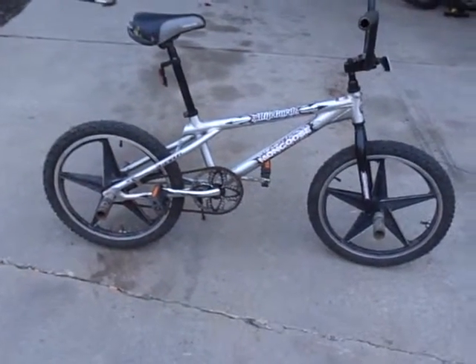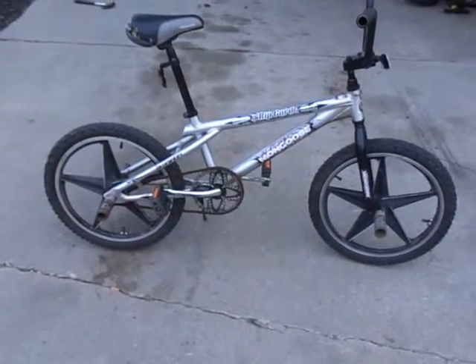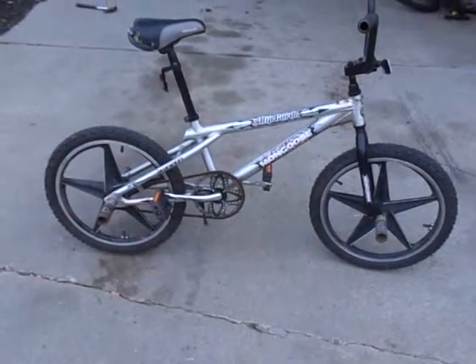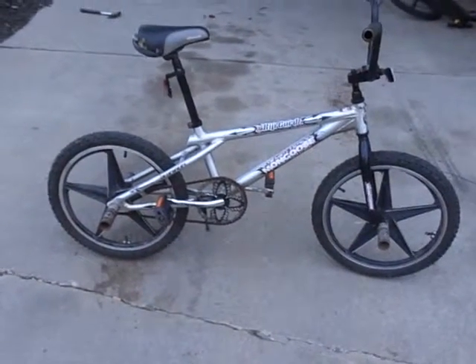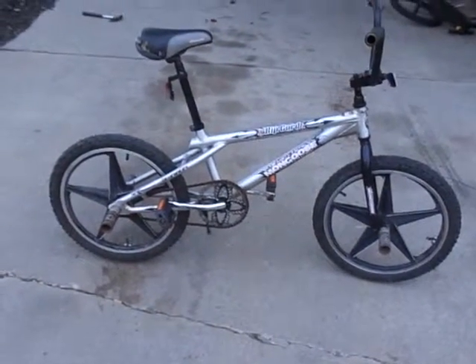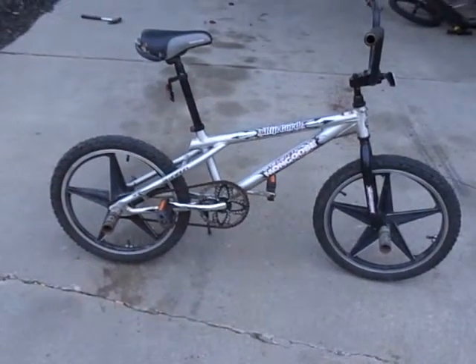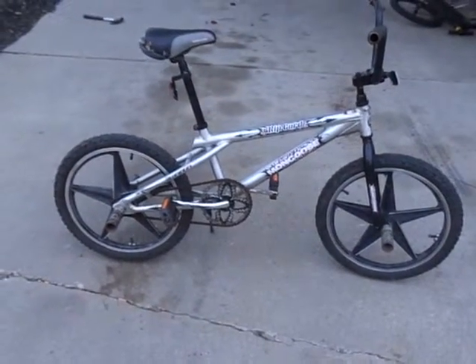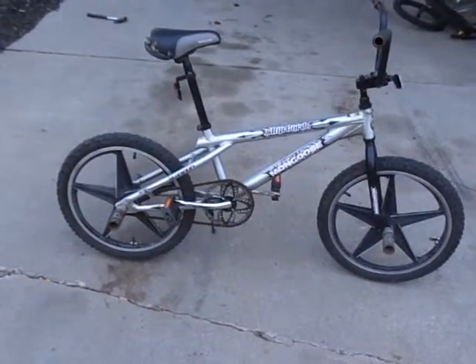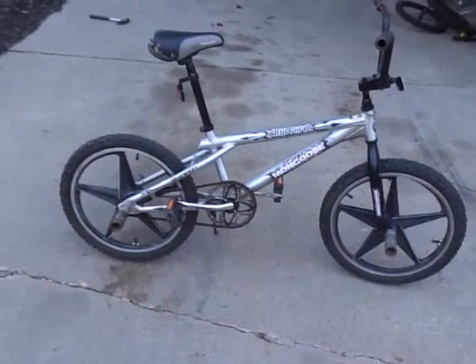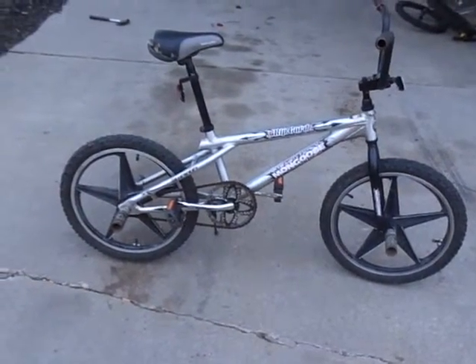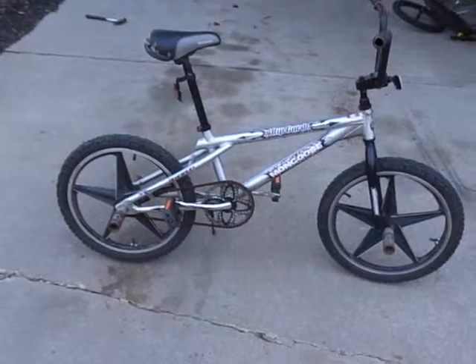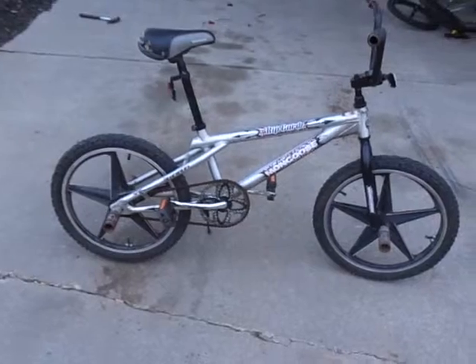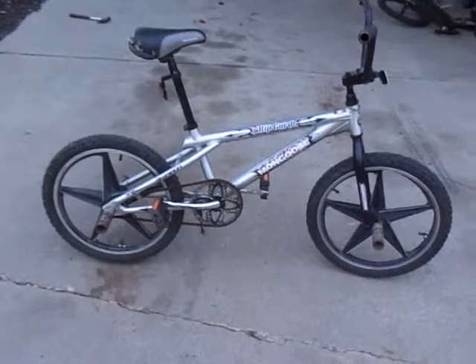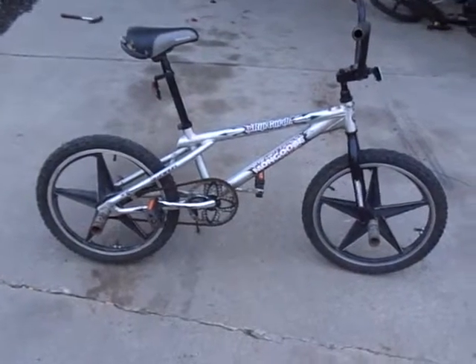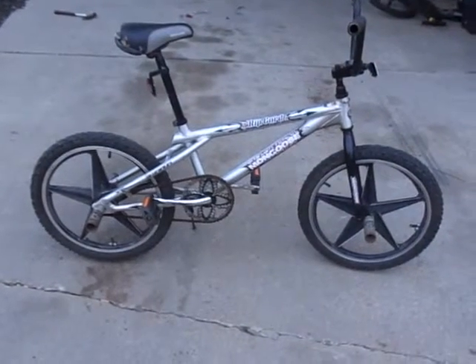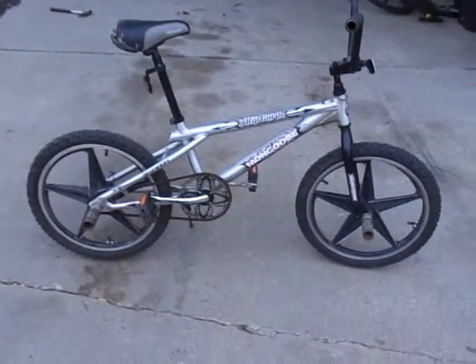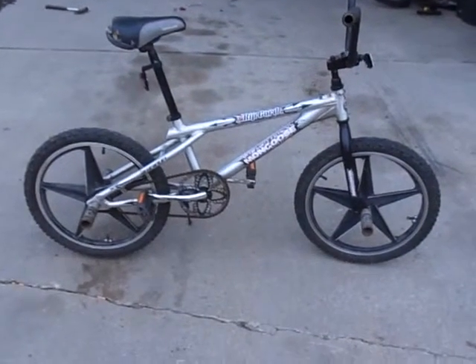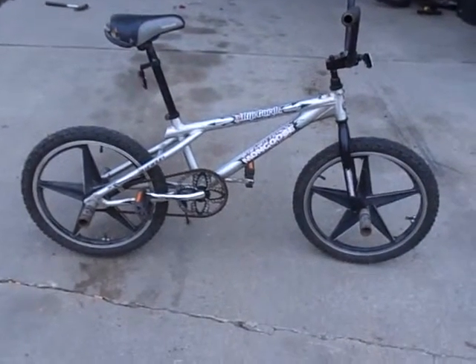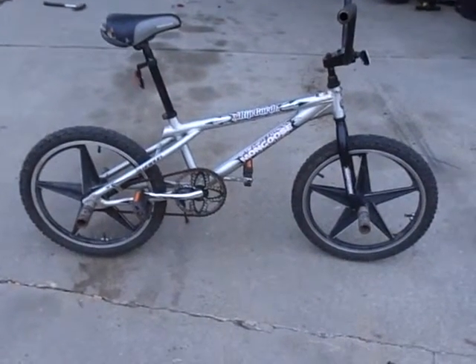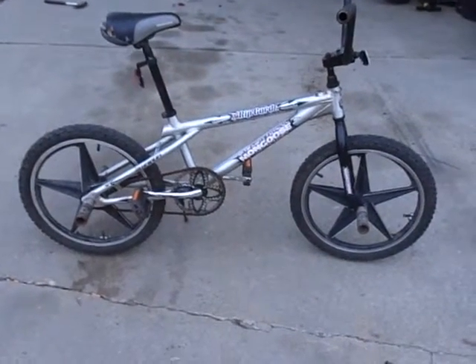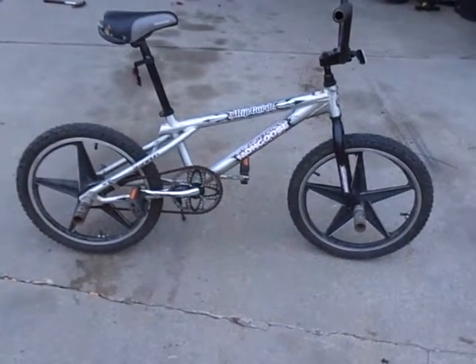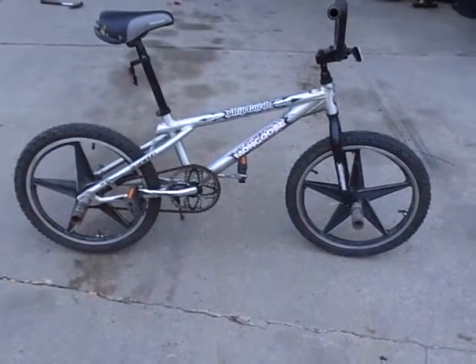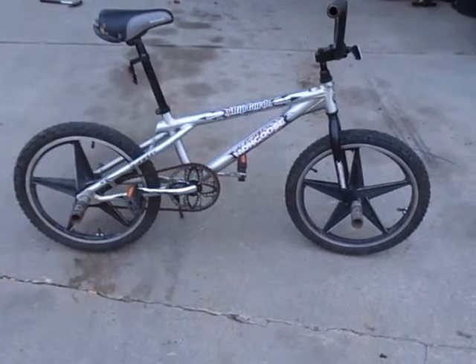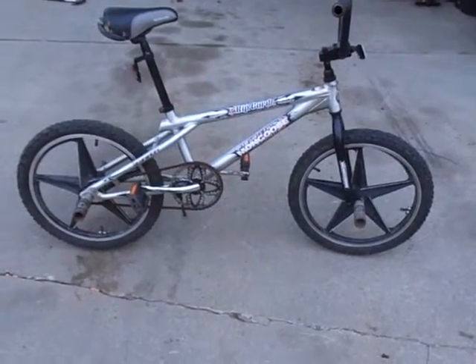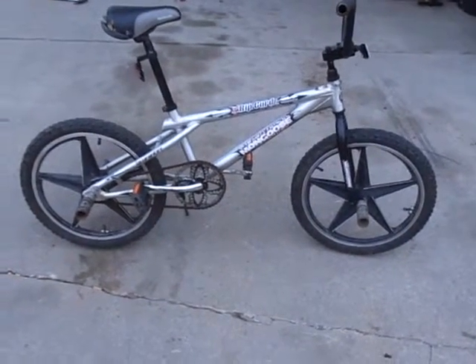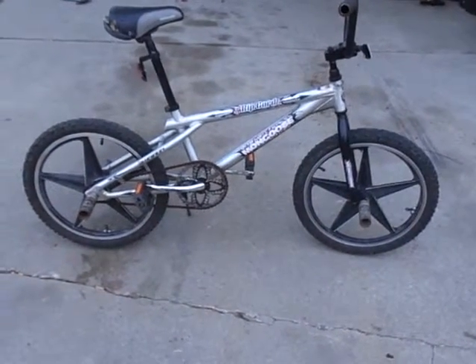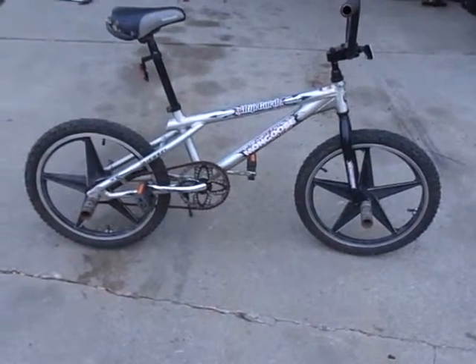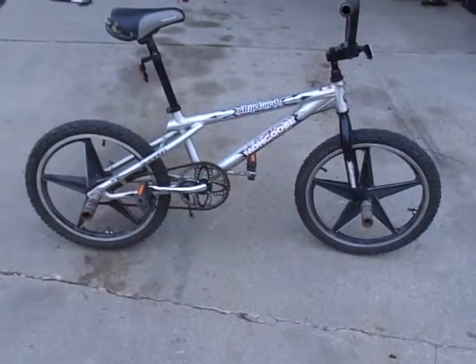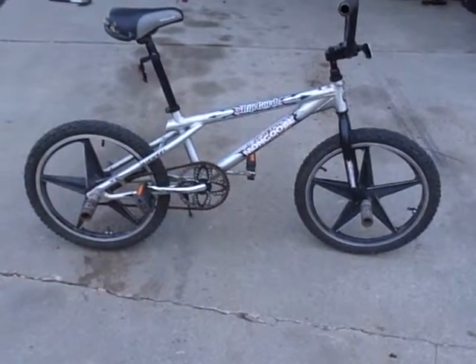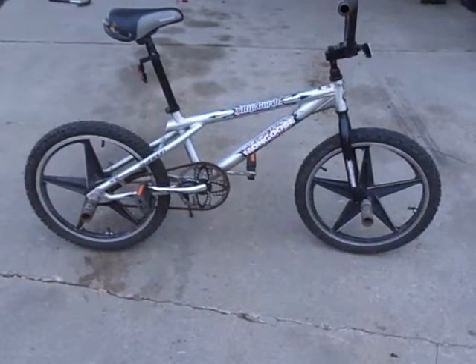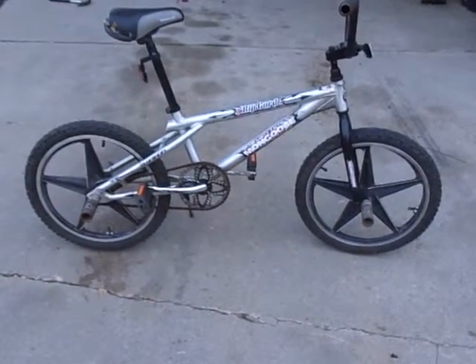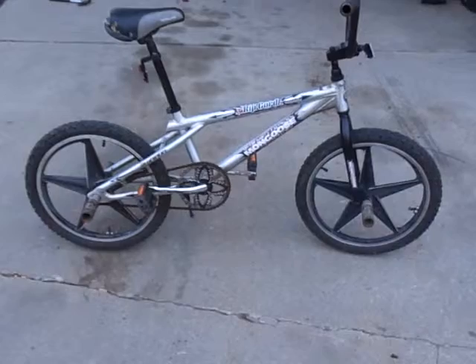The old sprocket and parts were rusted and bent, so I improvised. It makes it look better, I suppose.